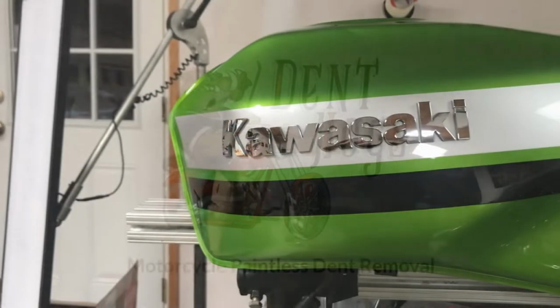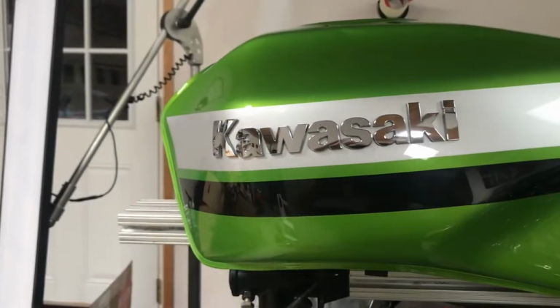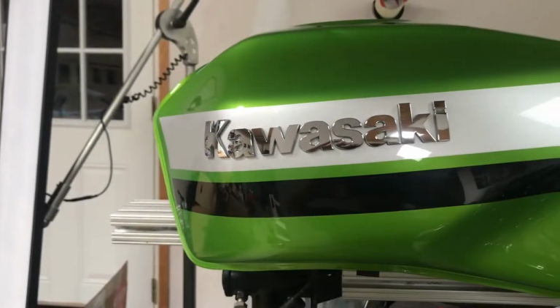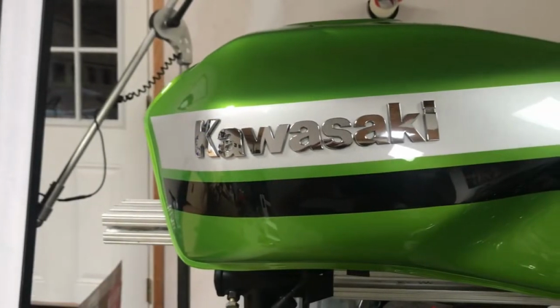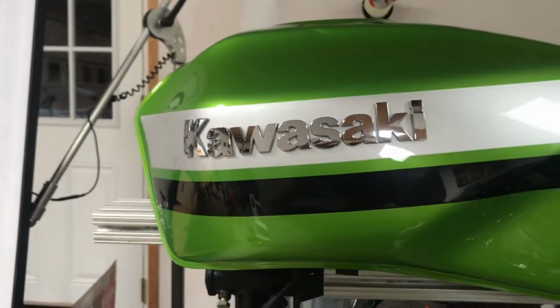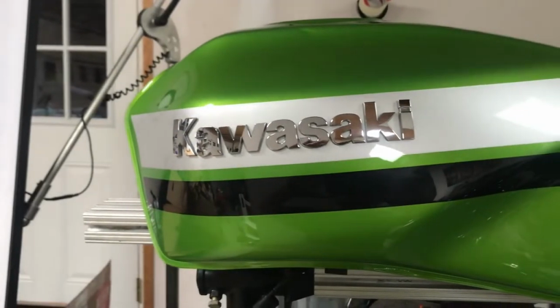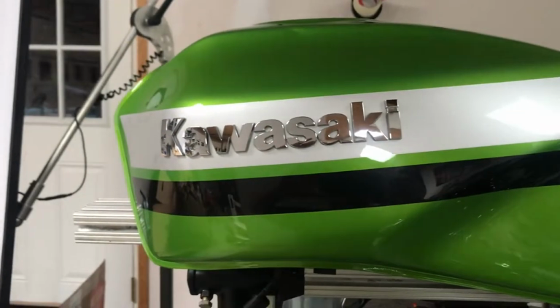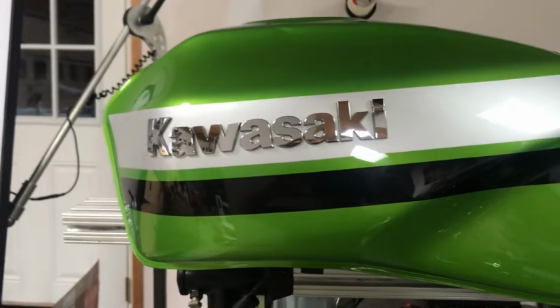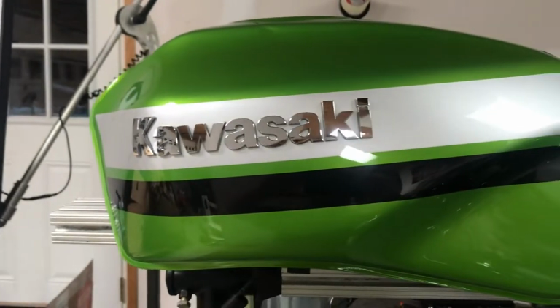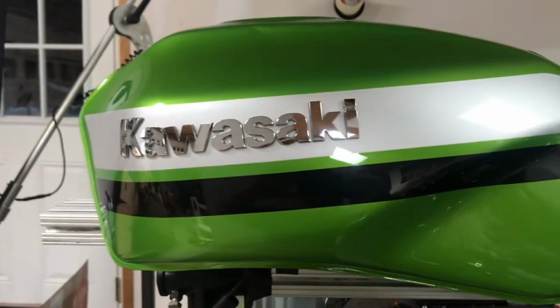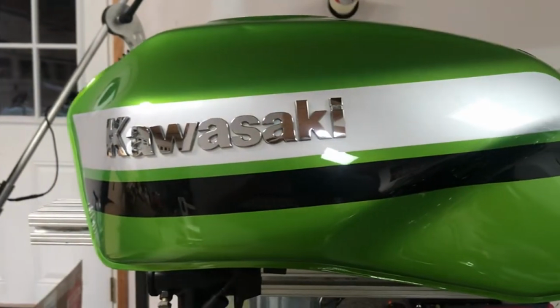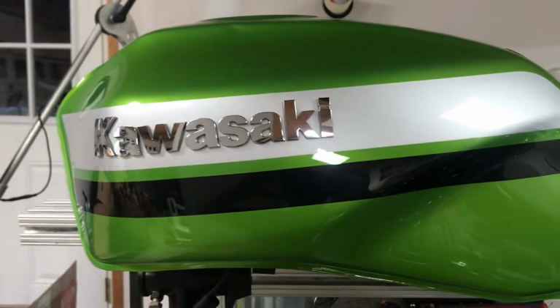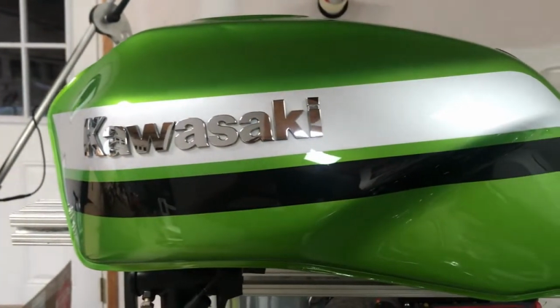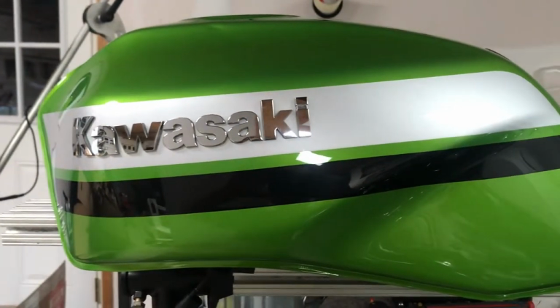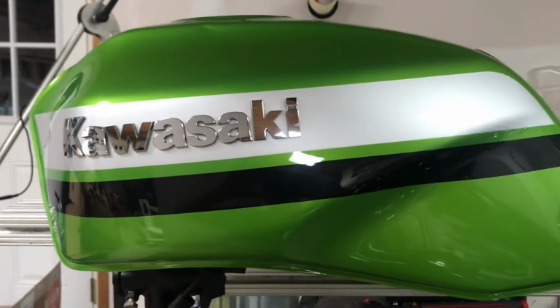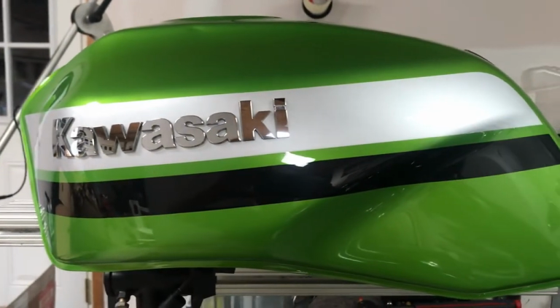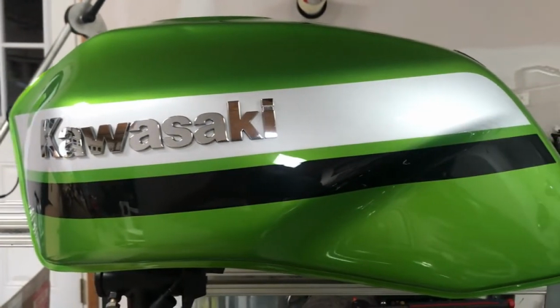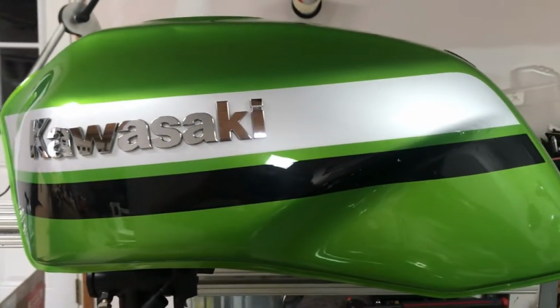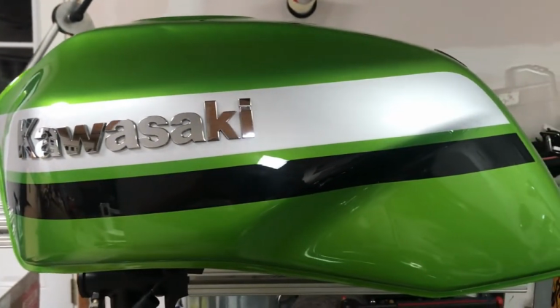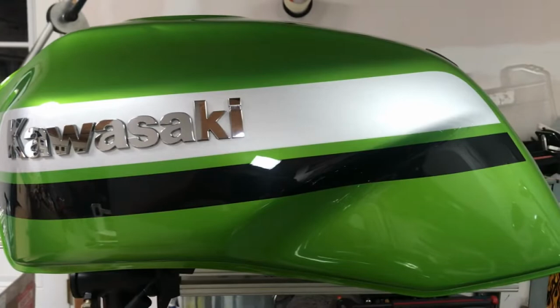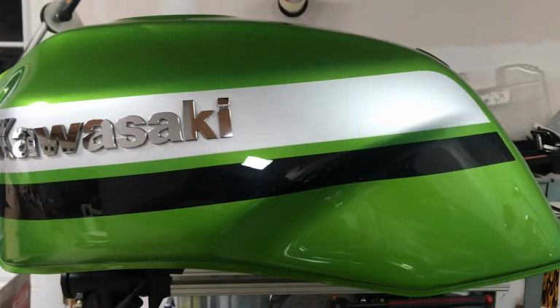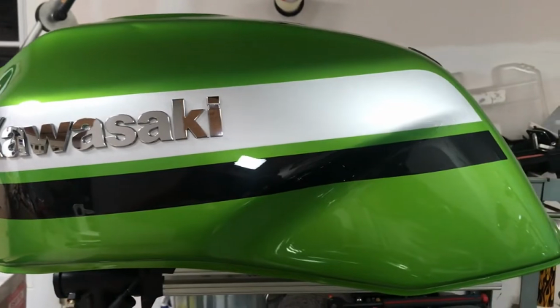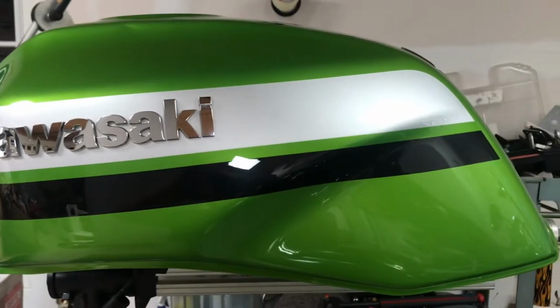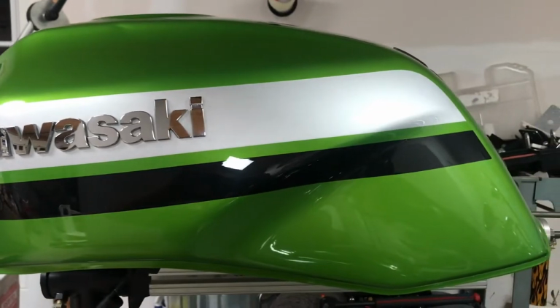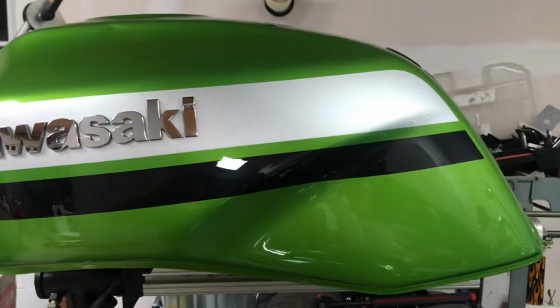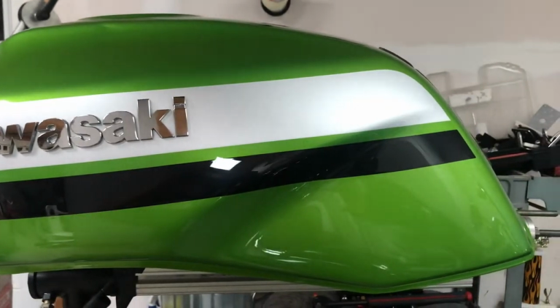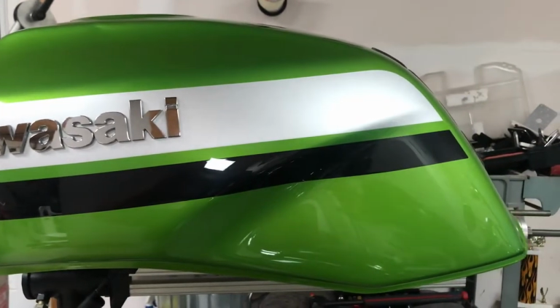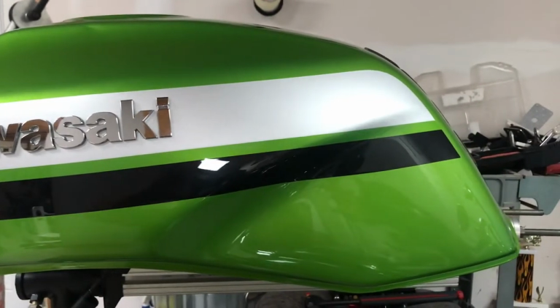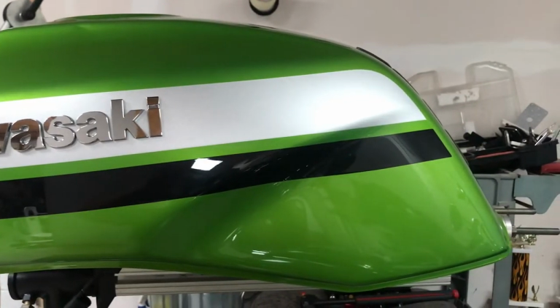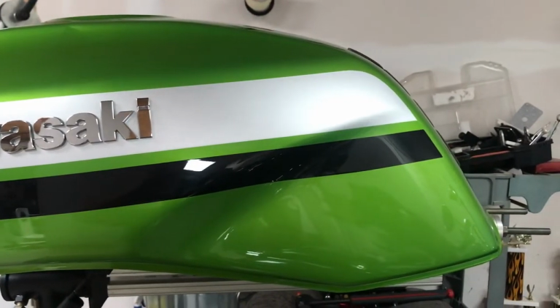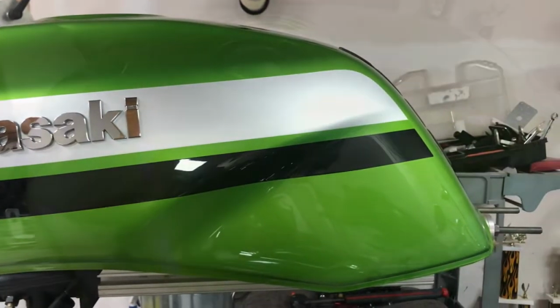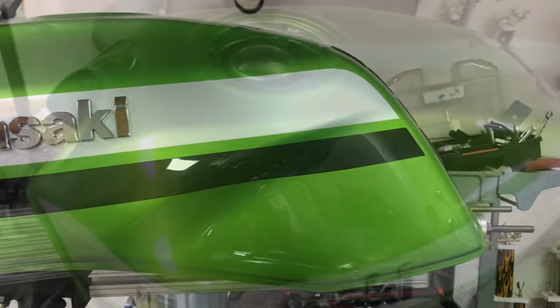Today we're going to be performing a paintless dent repair and removing a few dings on a Kawasaki ZRX 1200R gas tank.